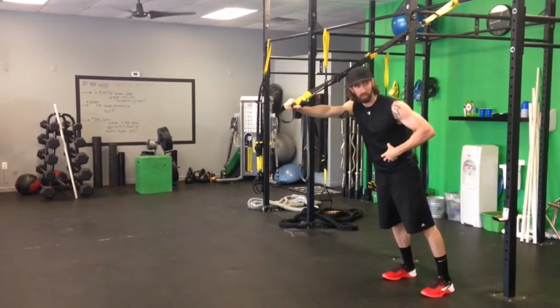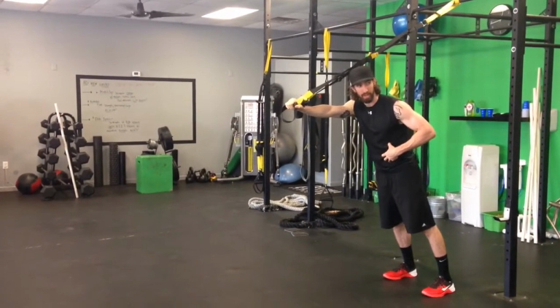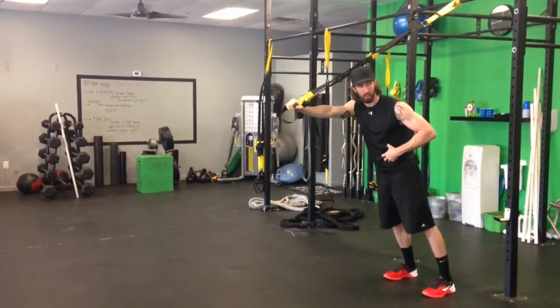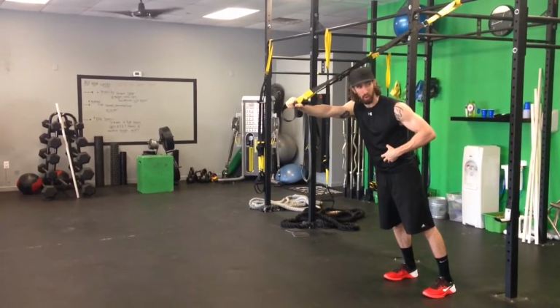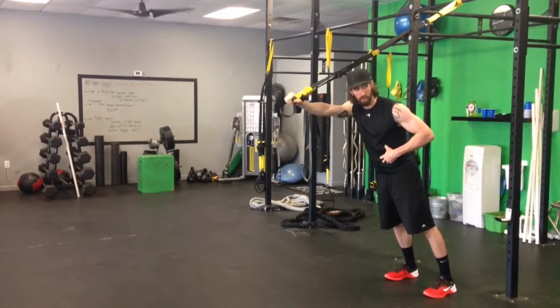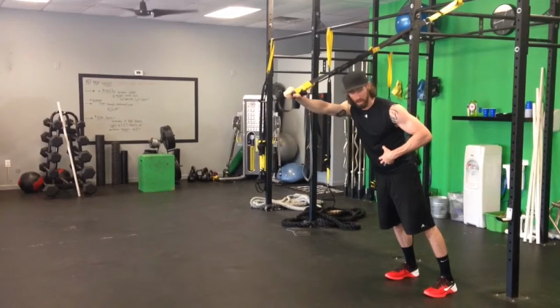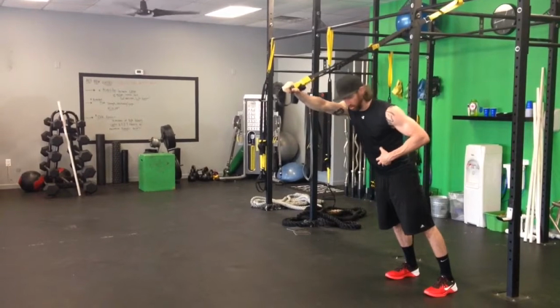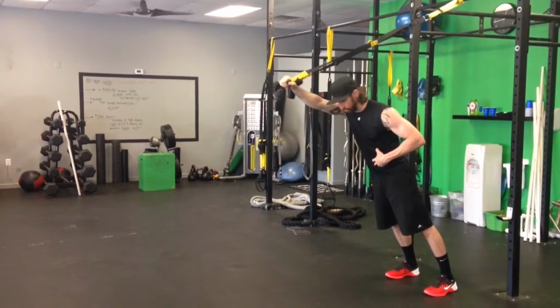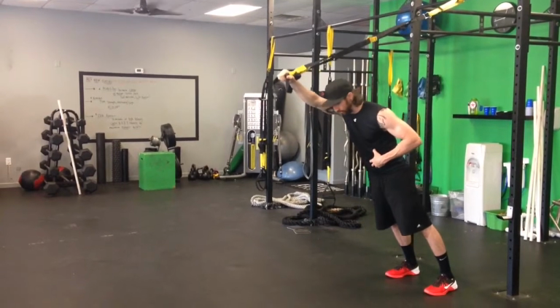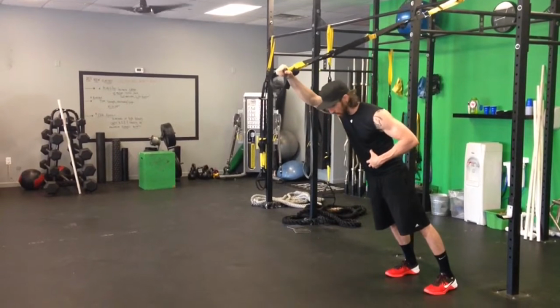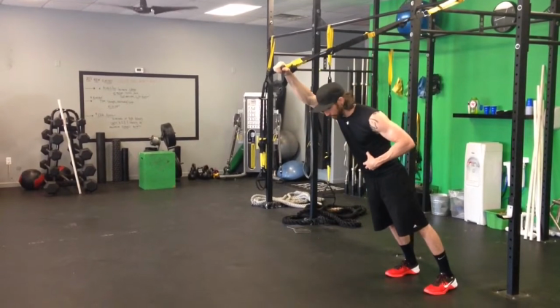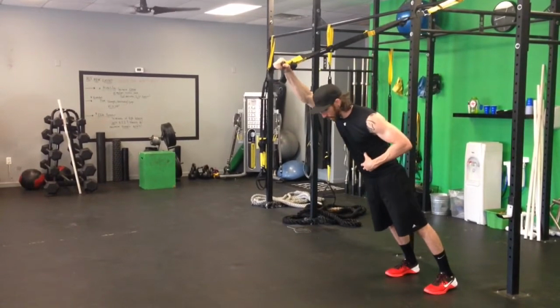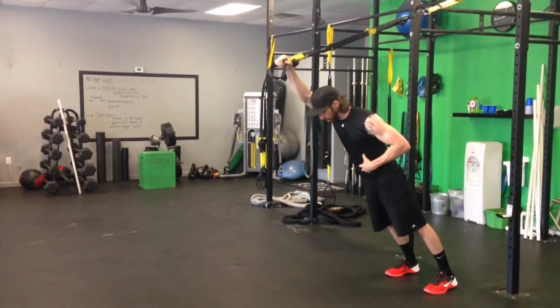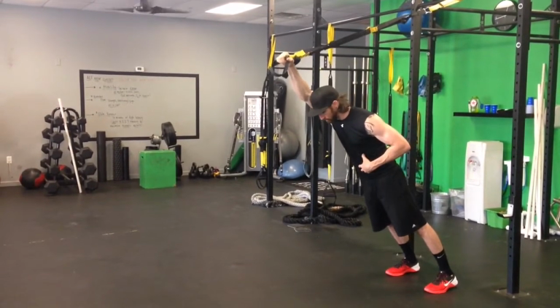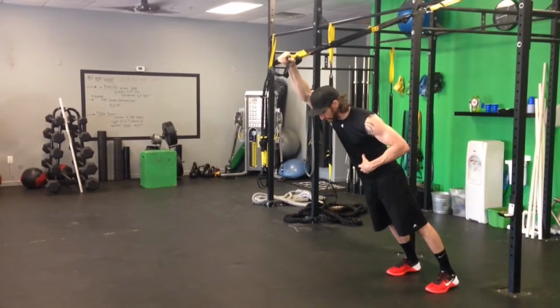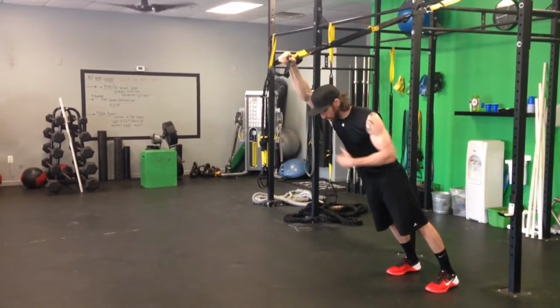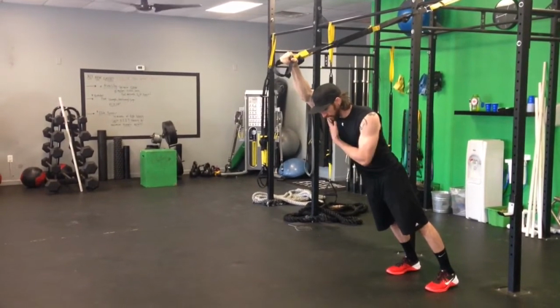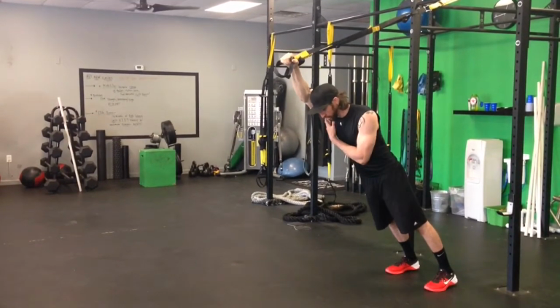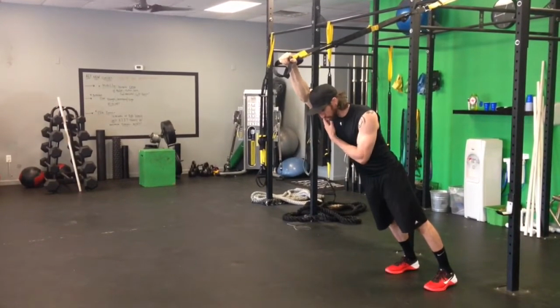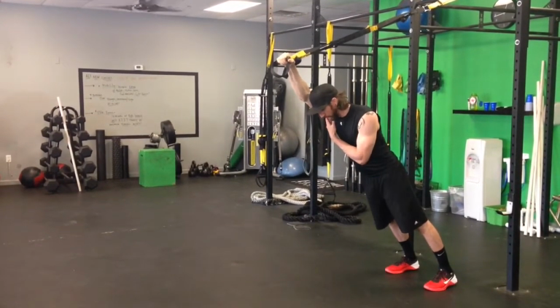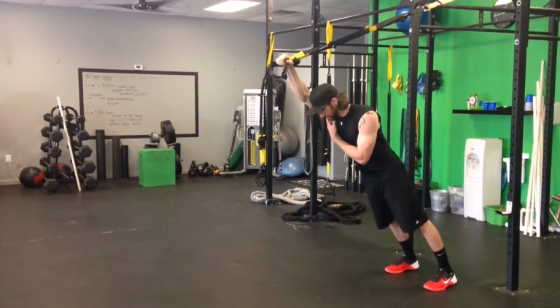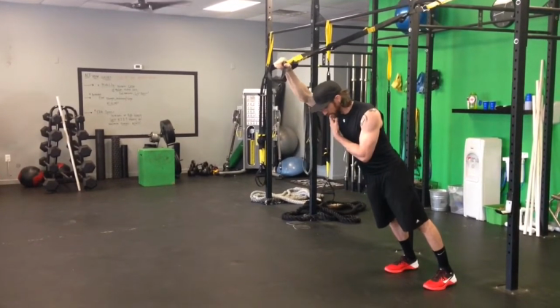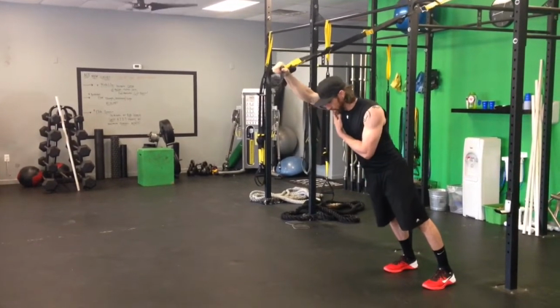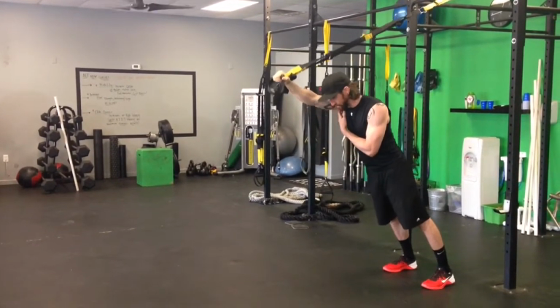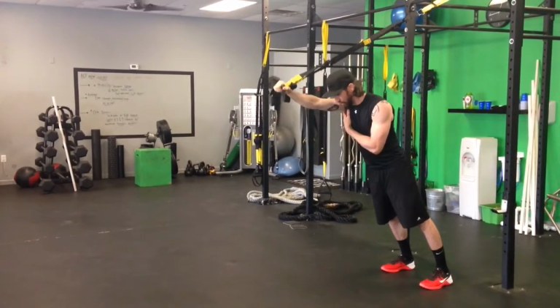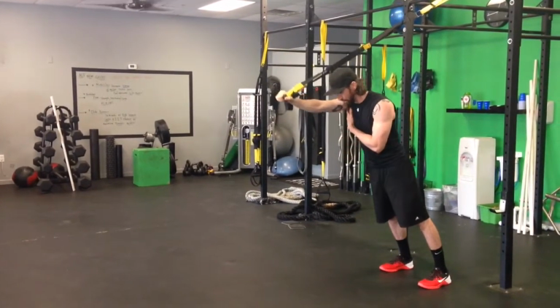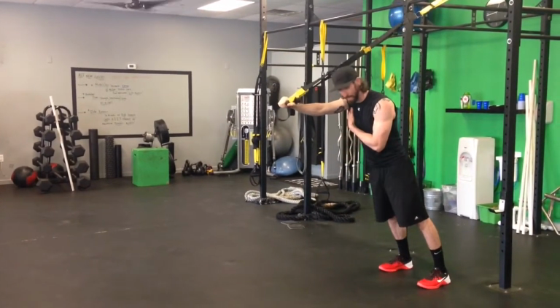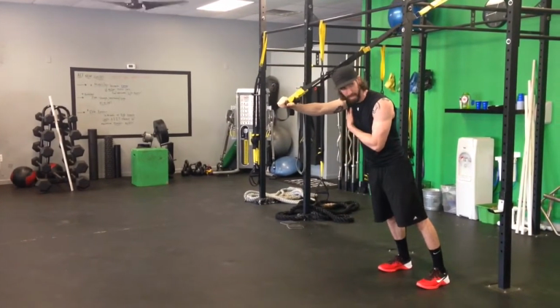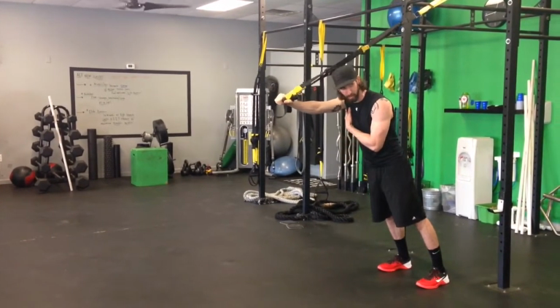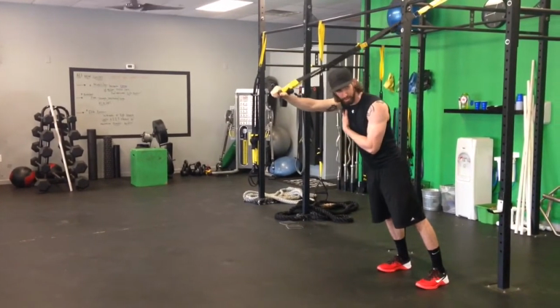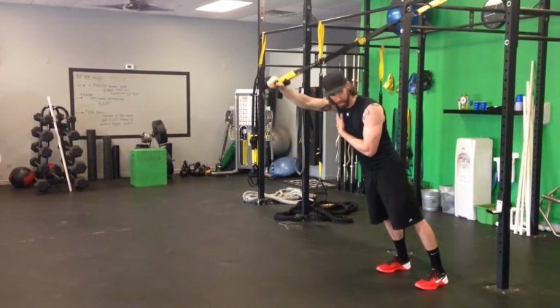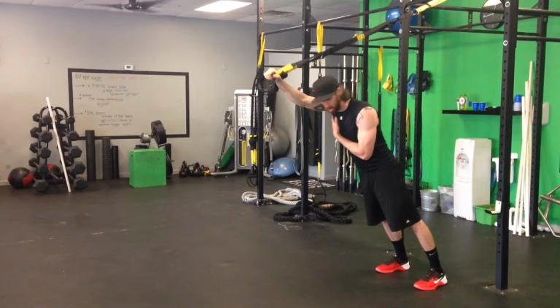Contract the core, fall forward, moving only at the shoulder, not the elbow. Pull back down, just the arm.